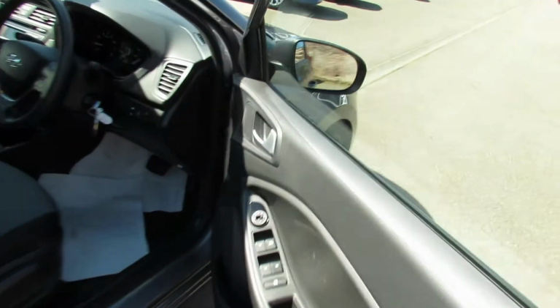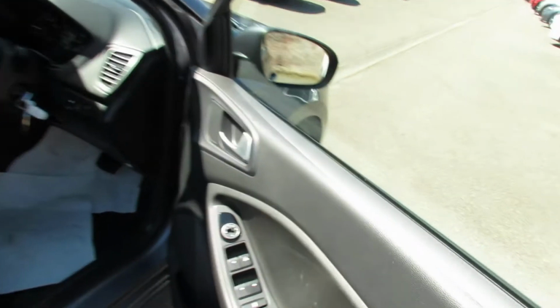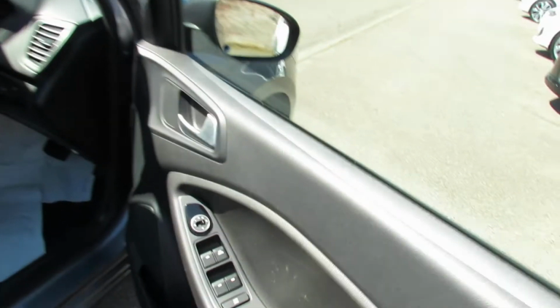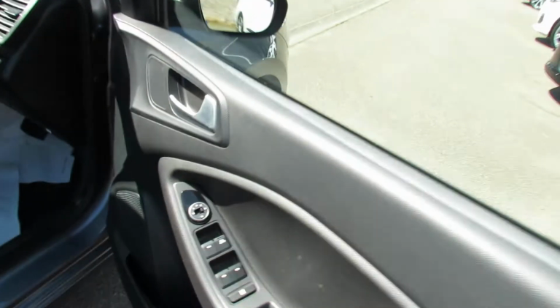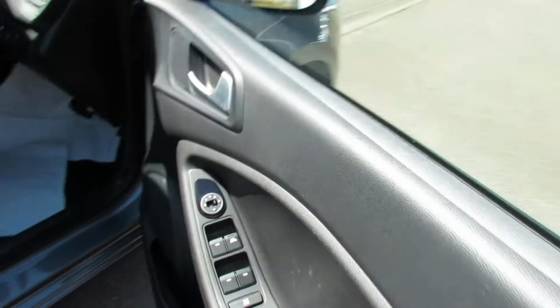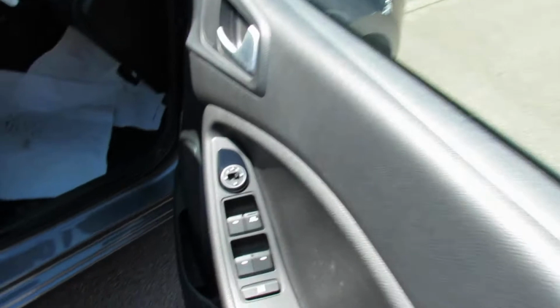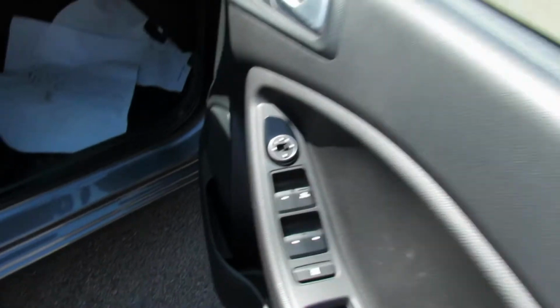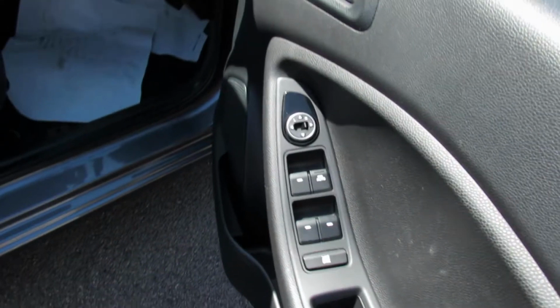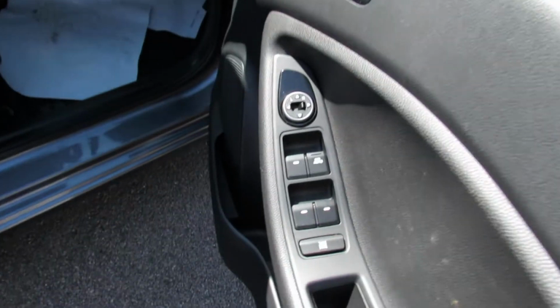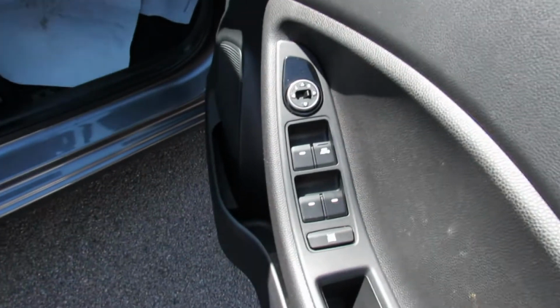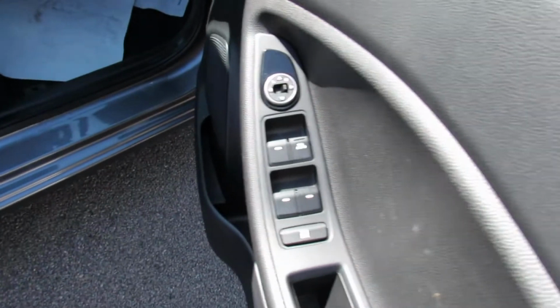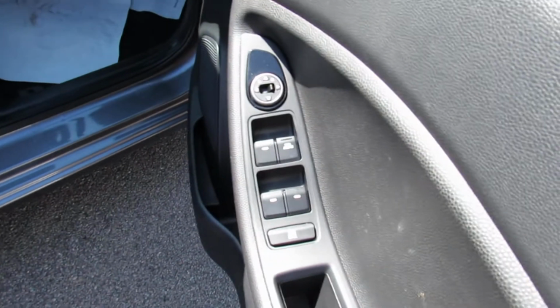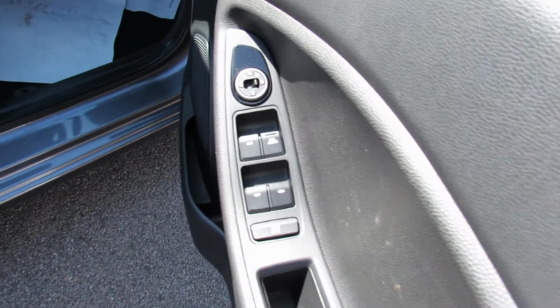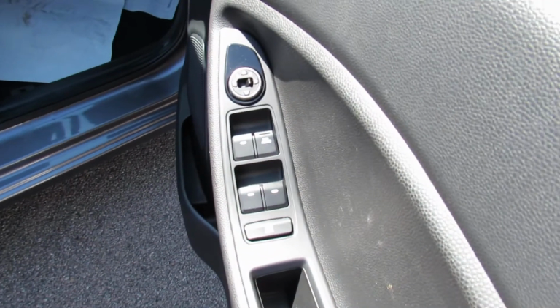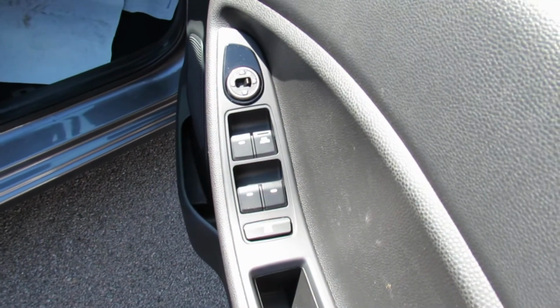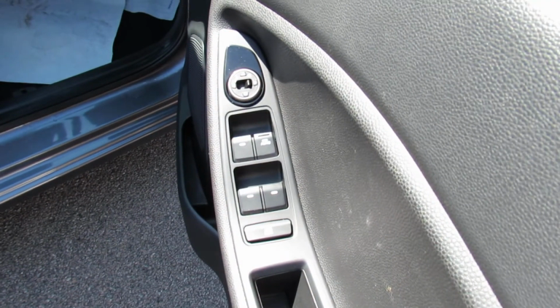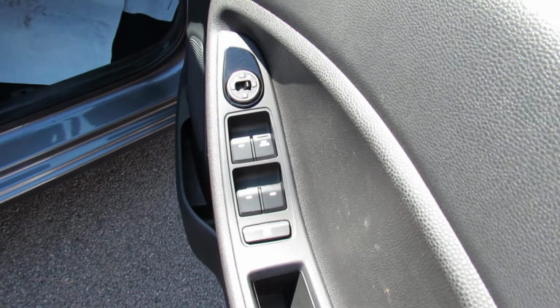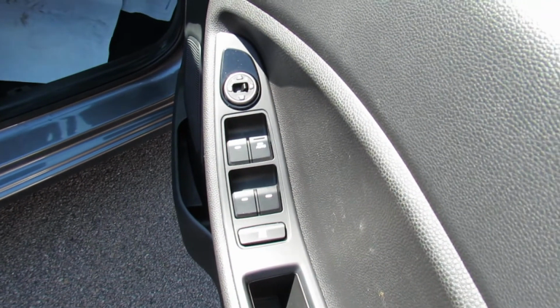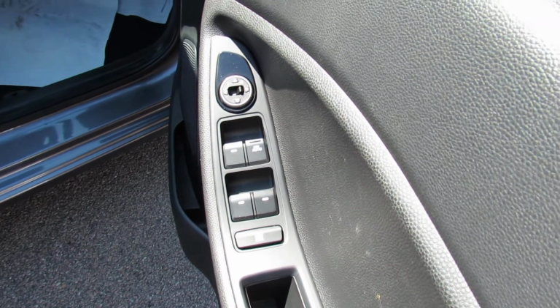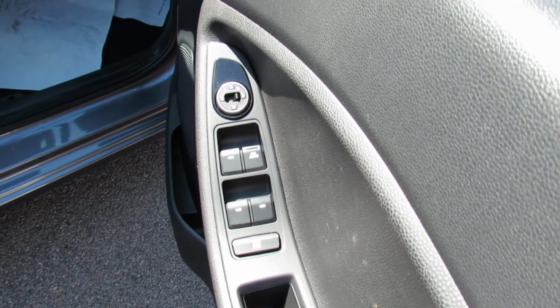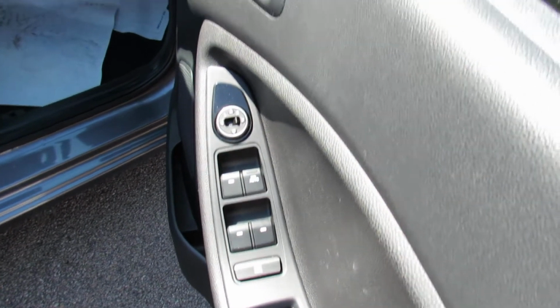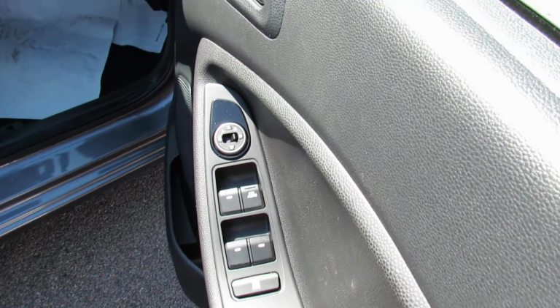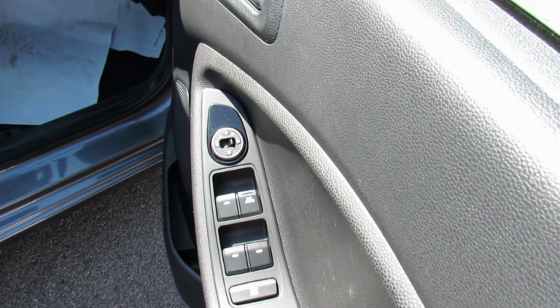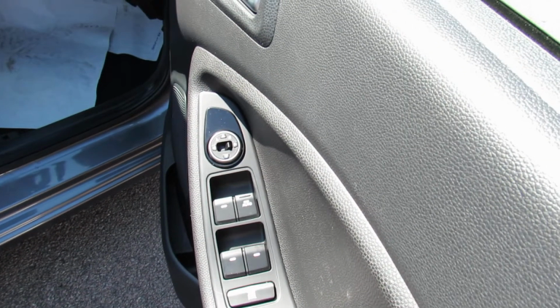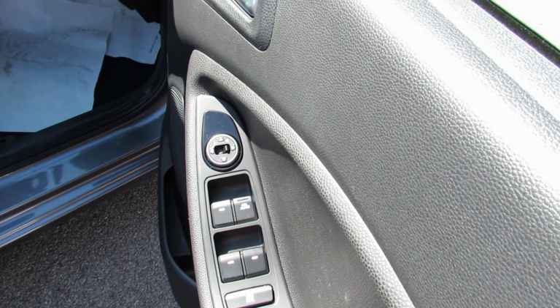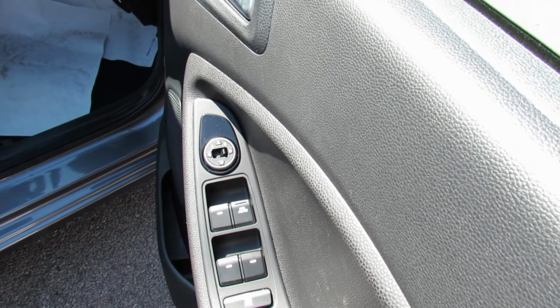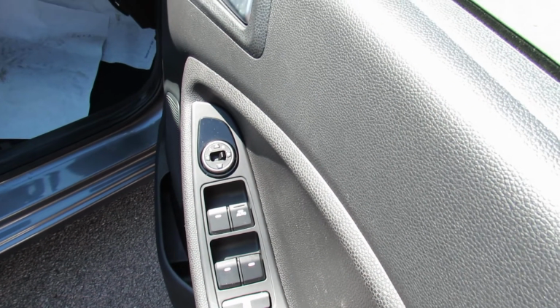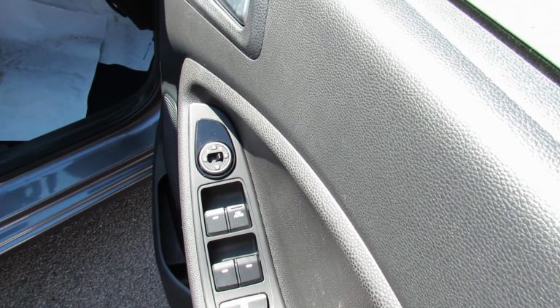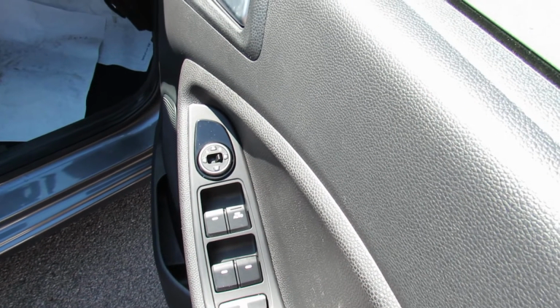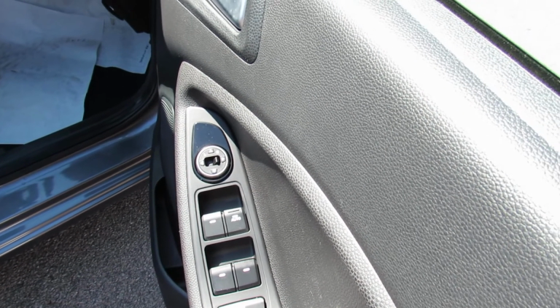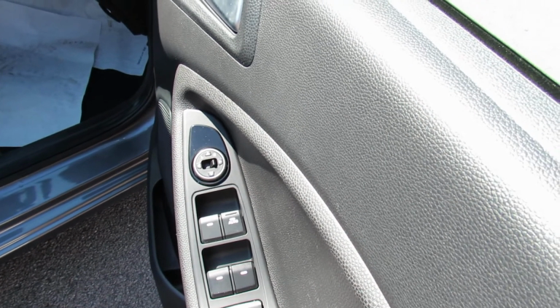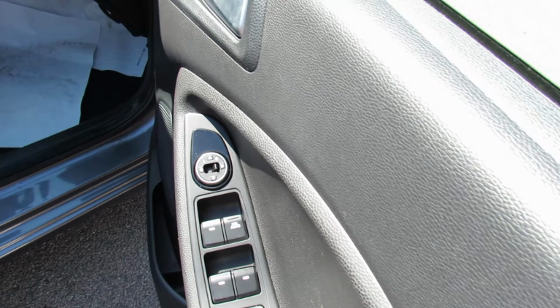Let's just show you on the driver's door. So we've got four electric windows and you've got electric door mirrors there as well.